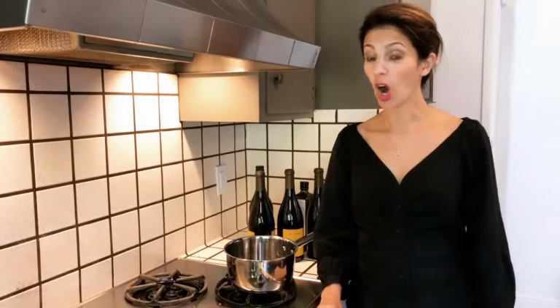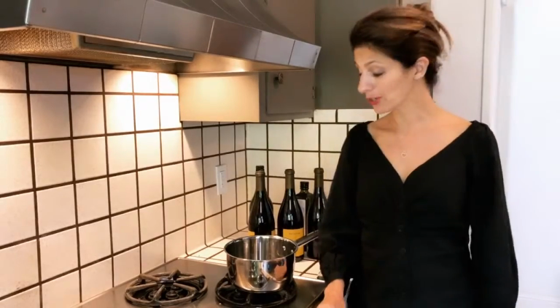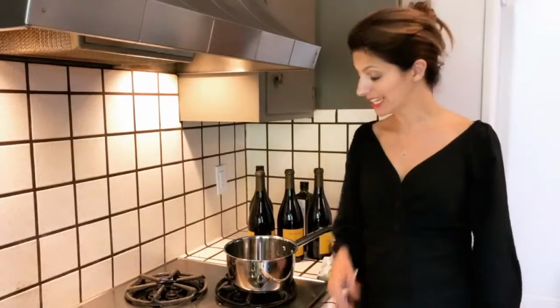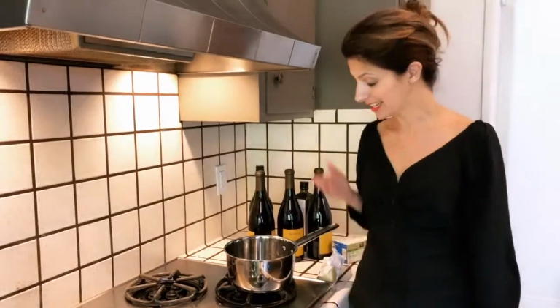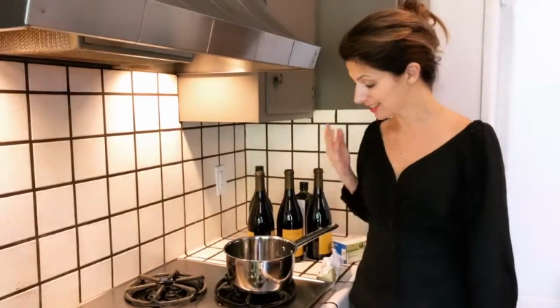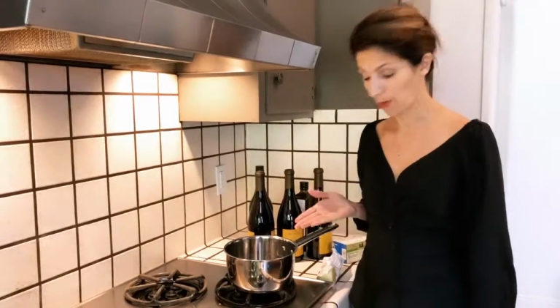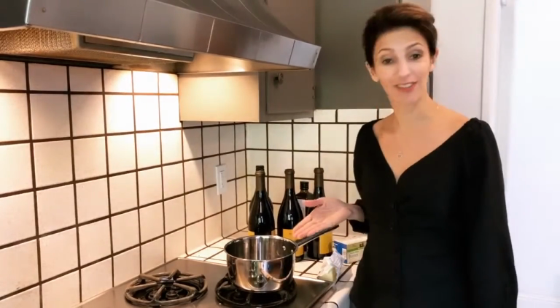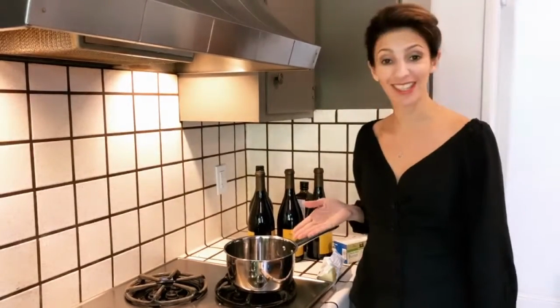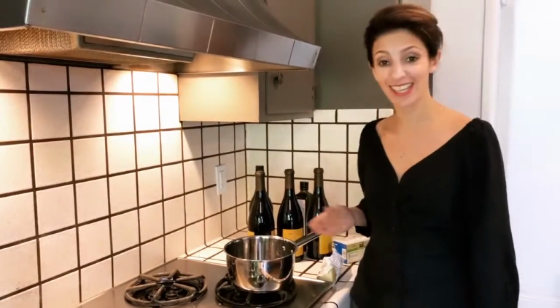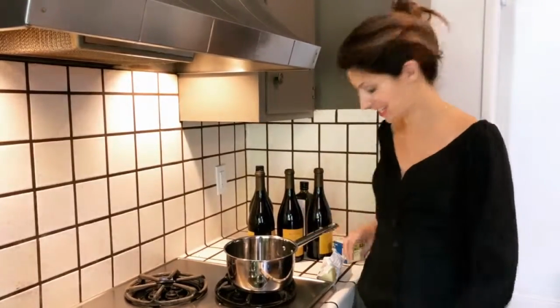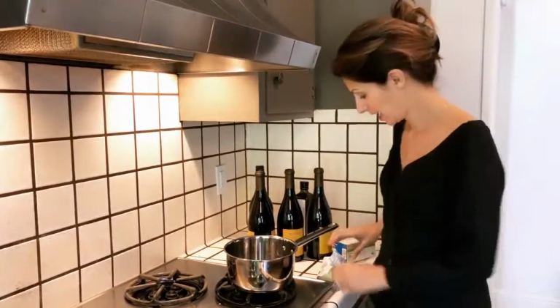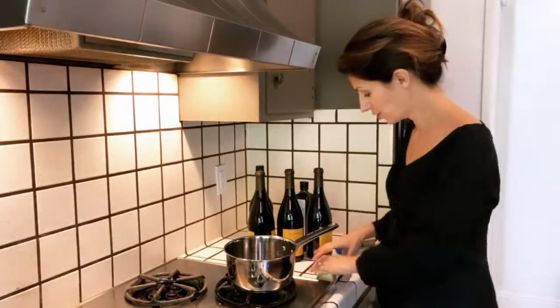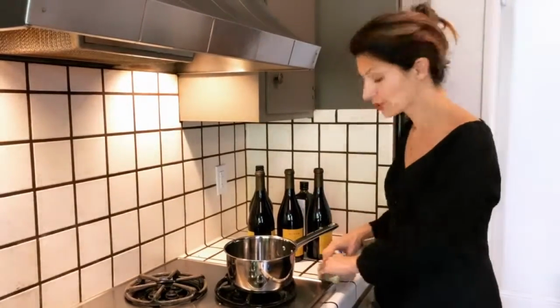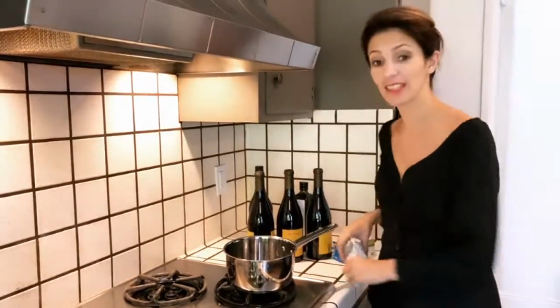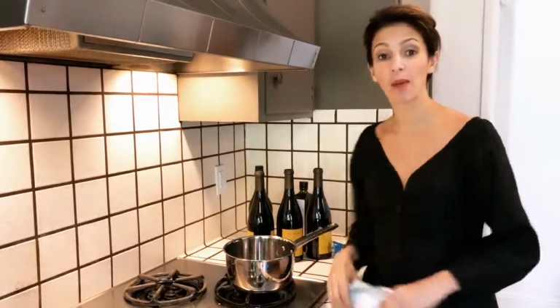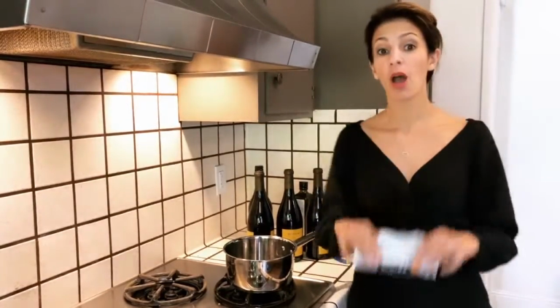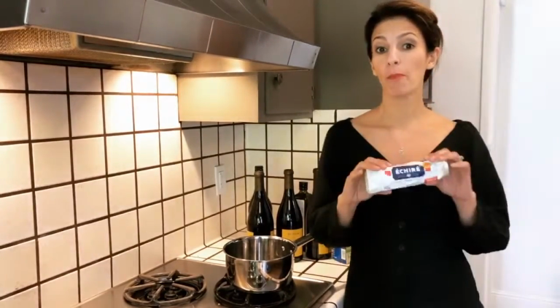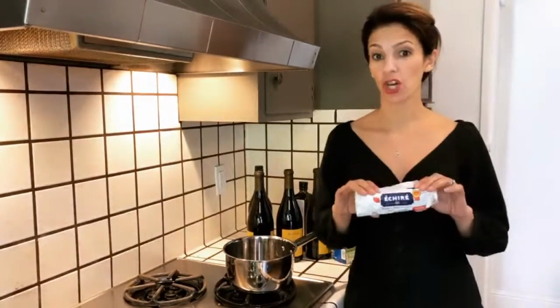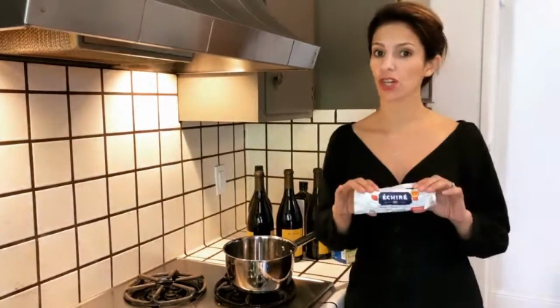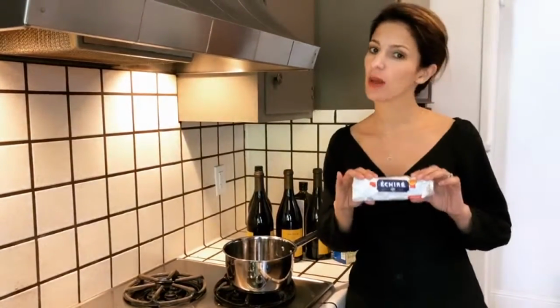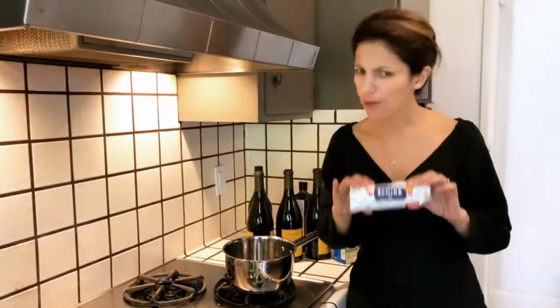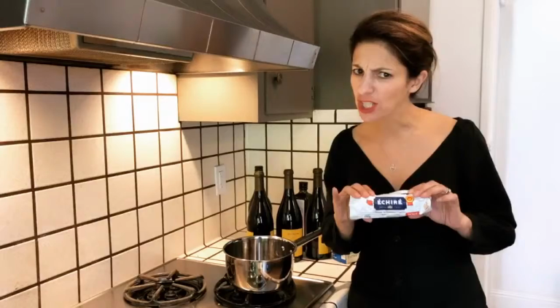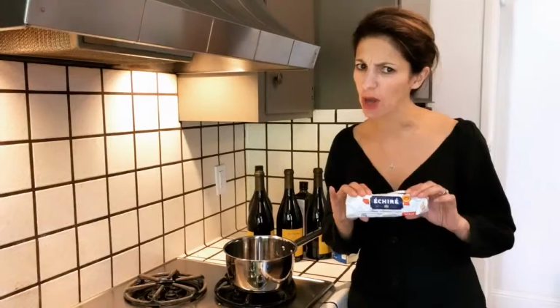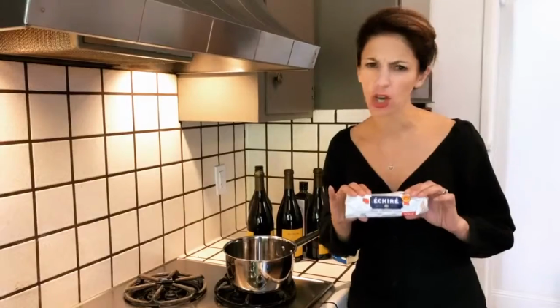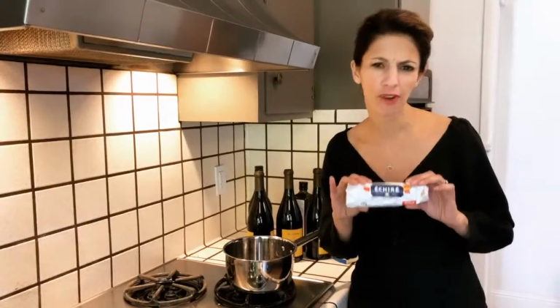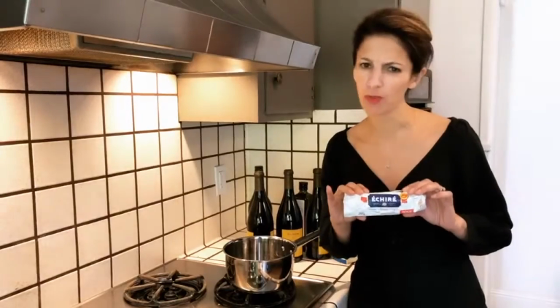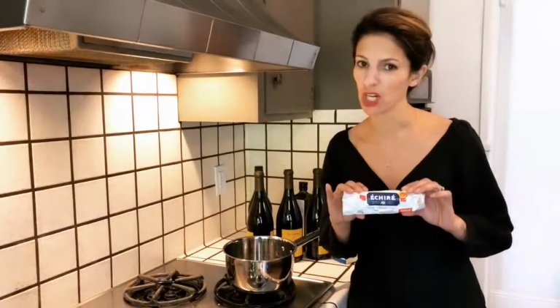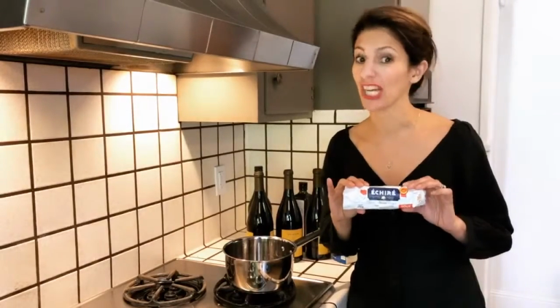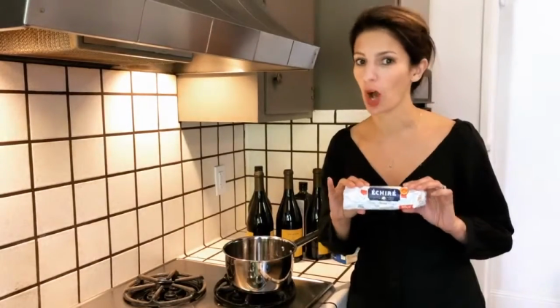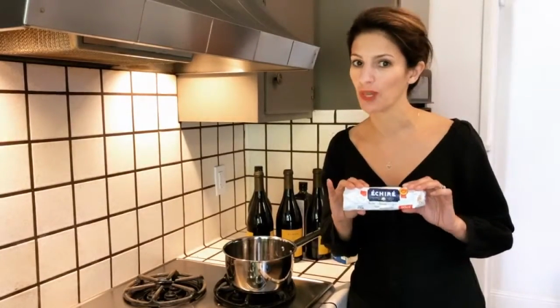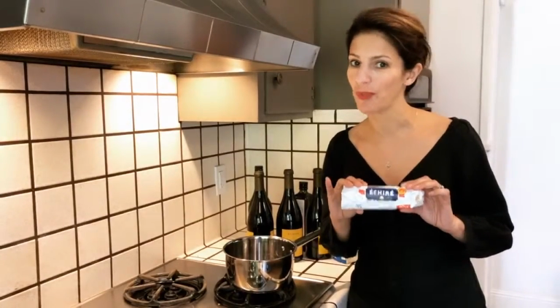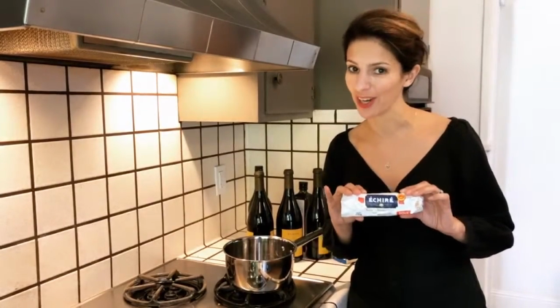All you need is whatever this is. You also need some butter — some French butter. French butter is always better.